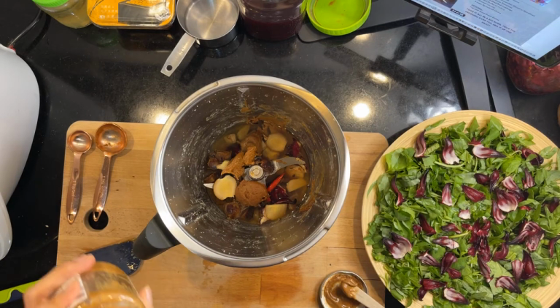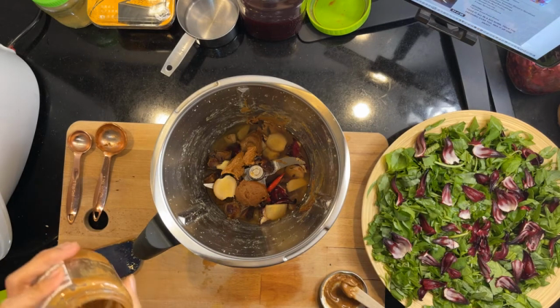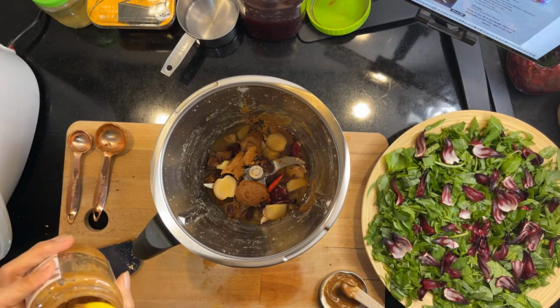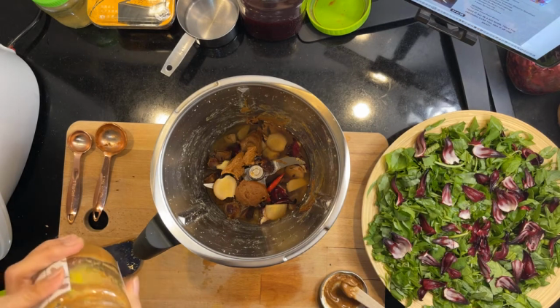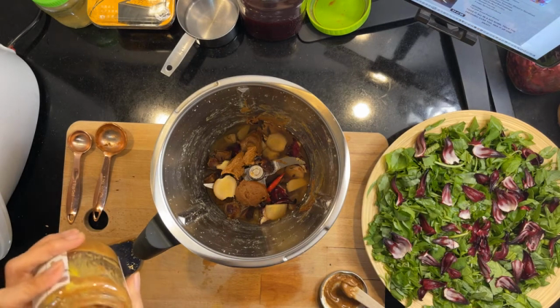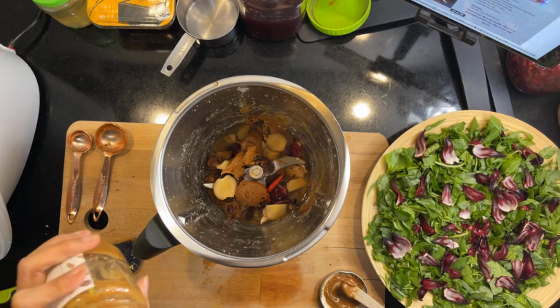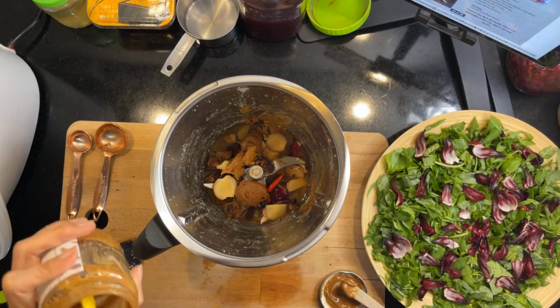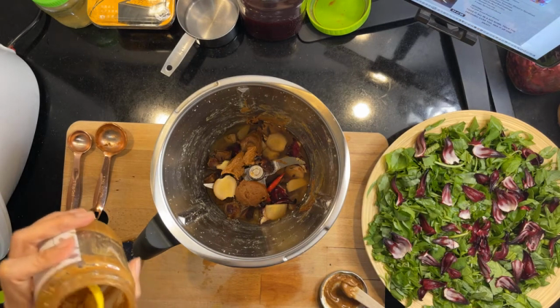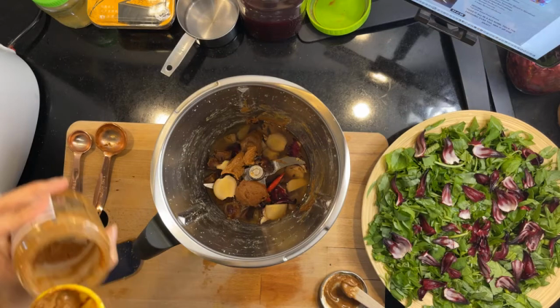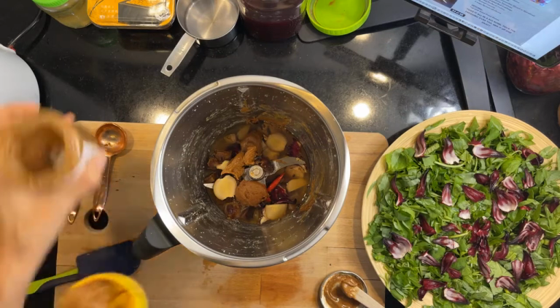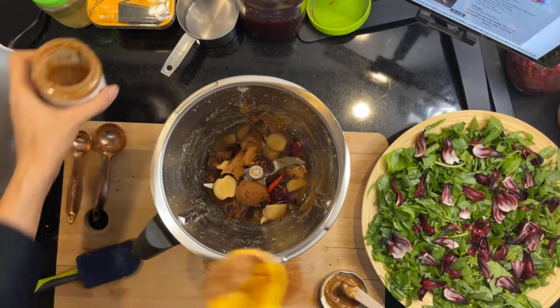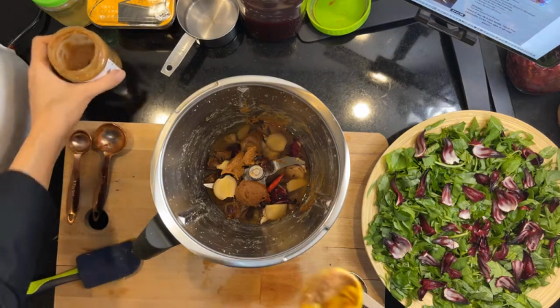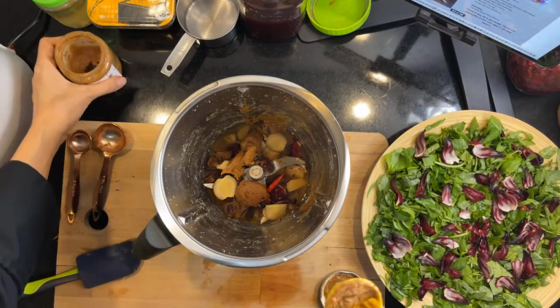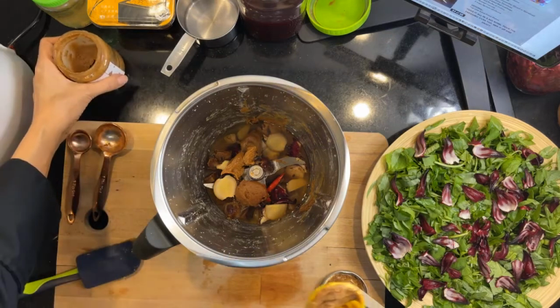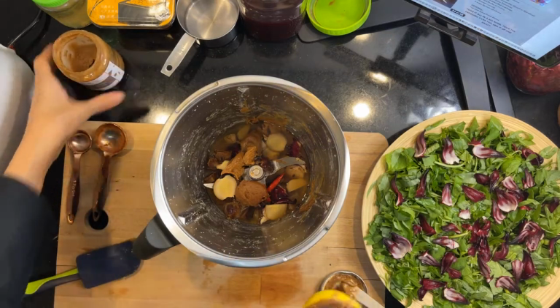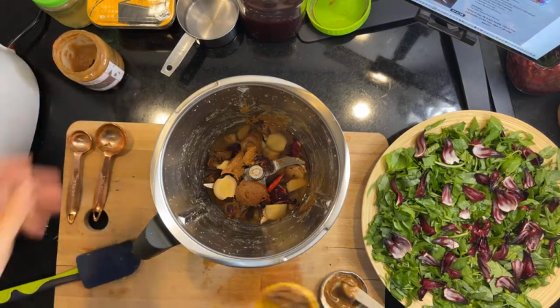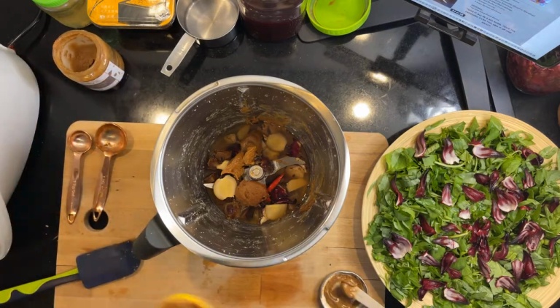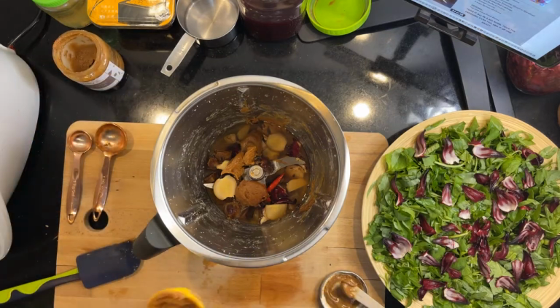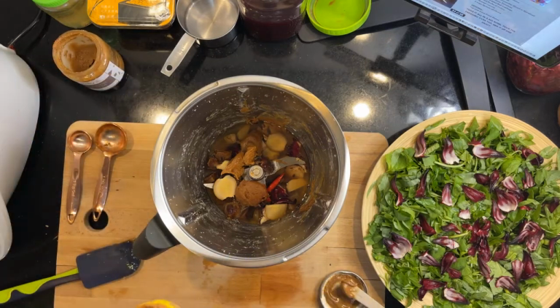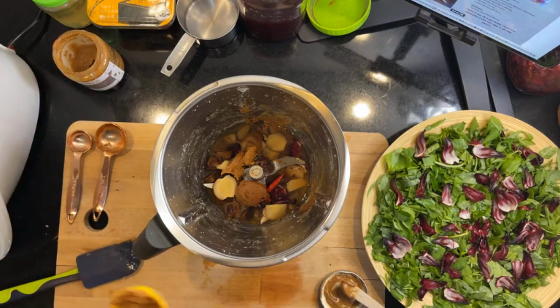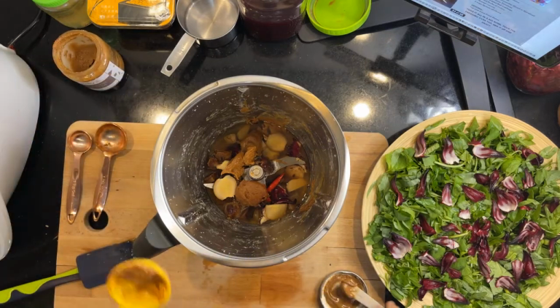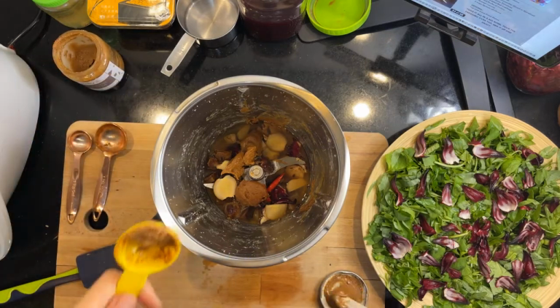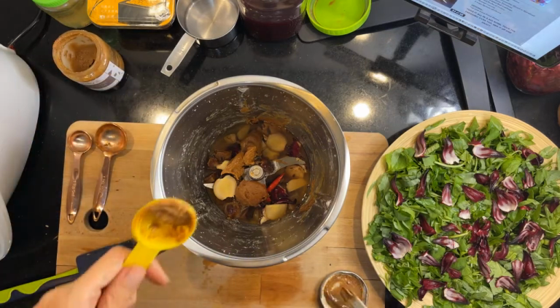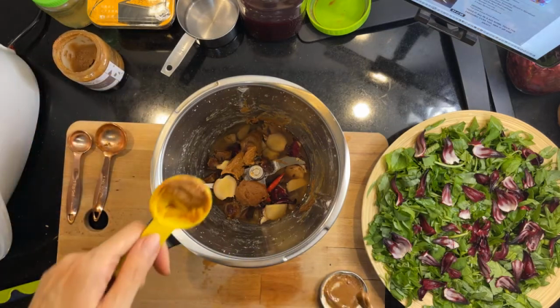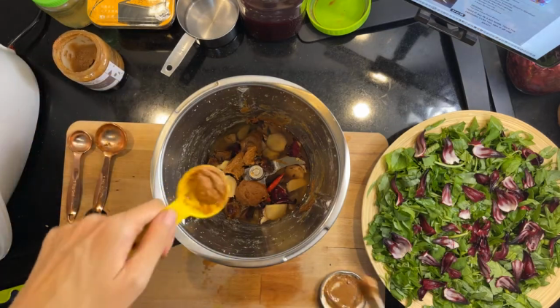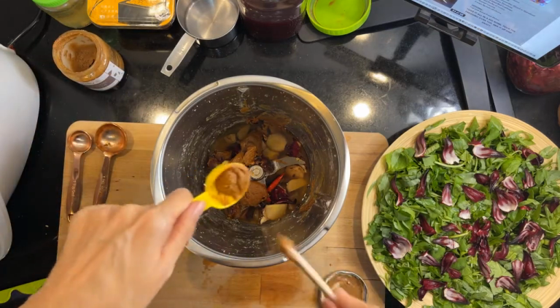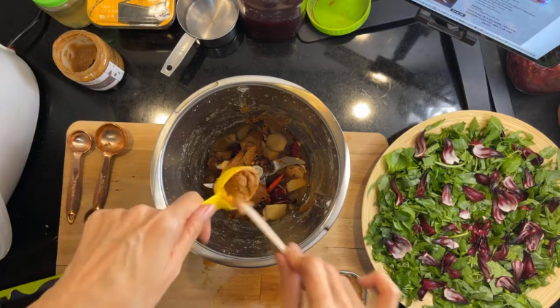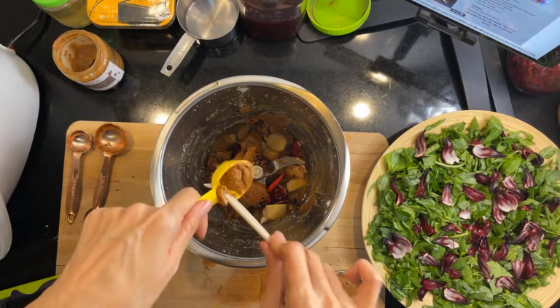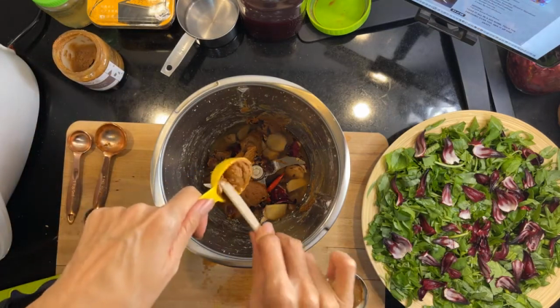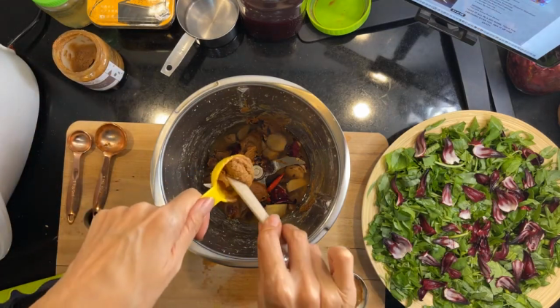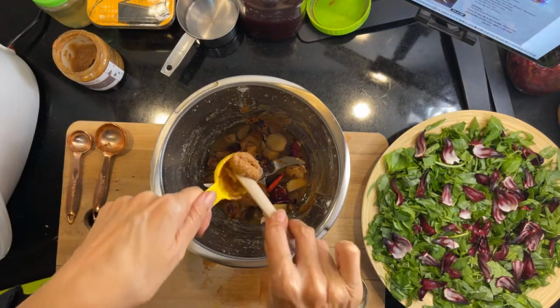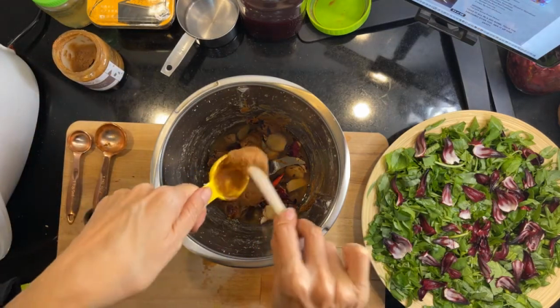They did ask for three tablespoons, but I'll use one and a half.